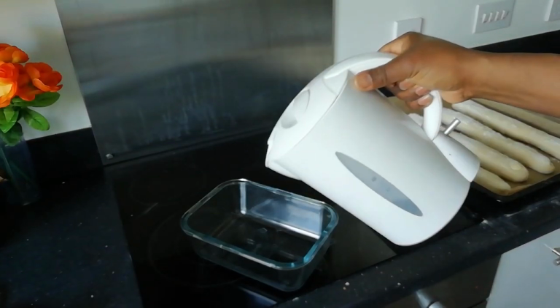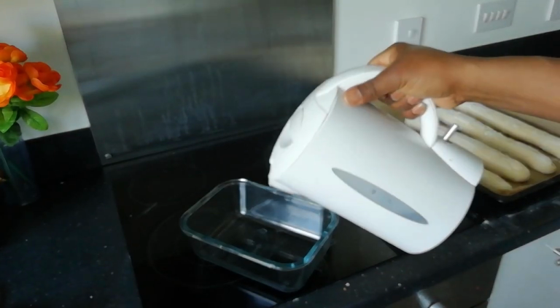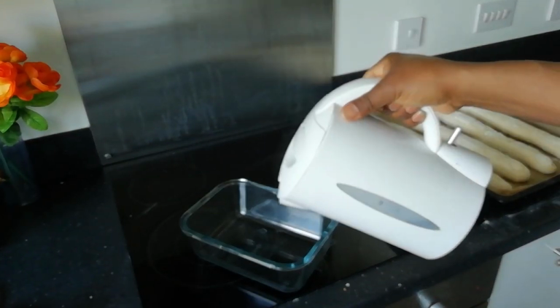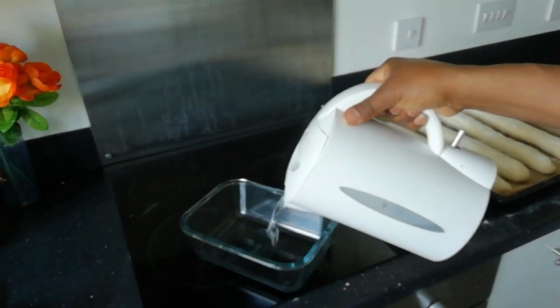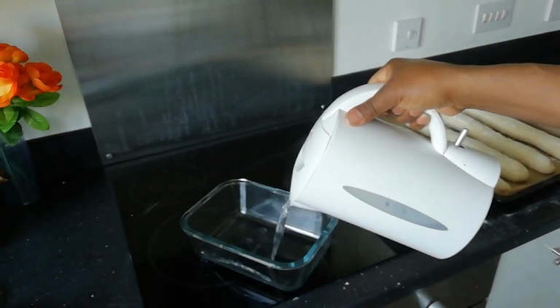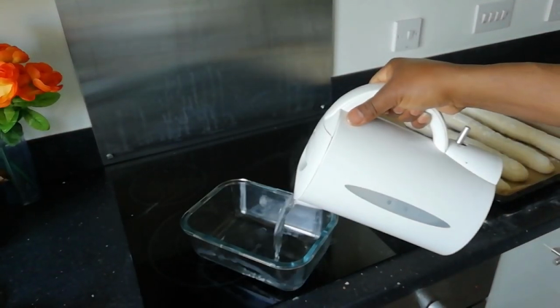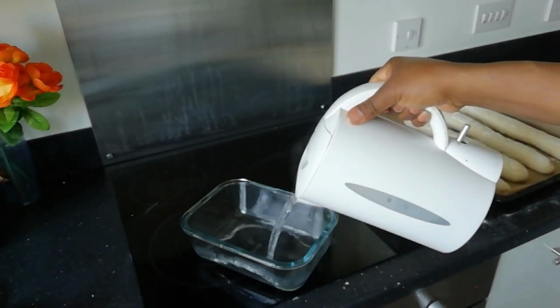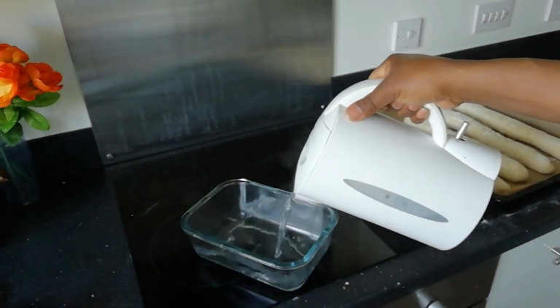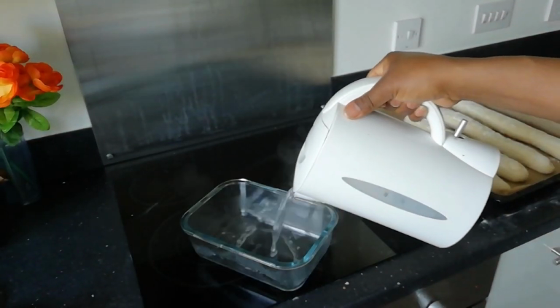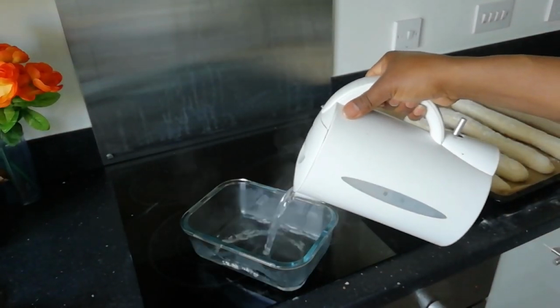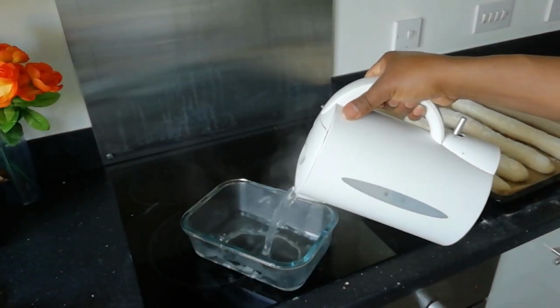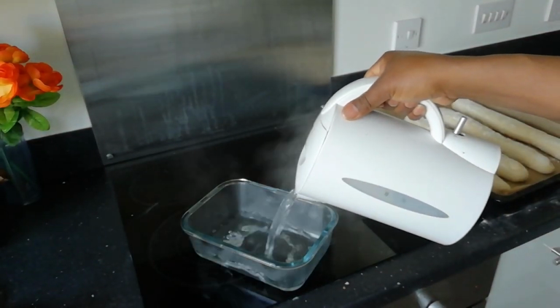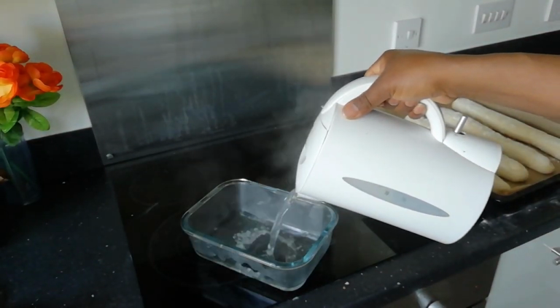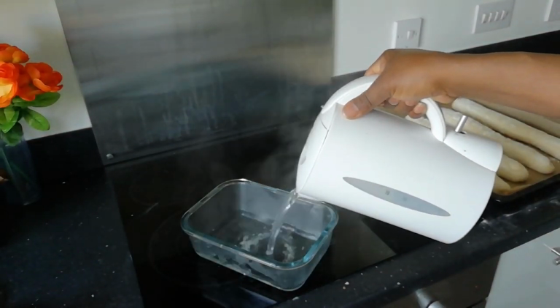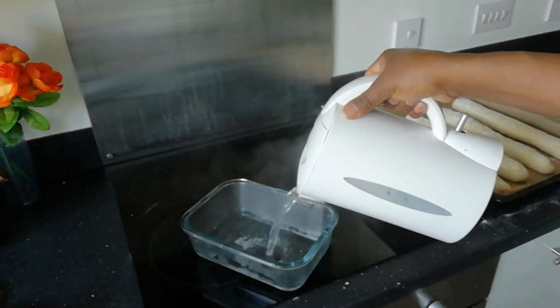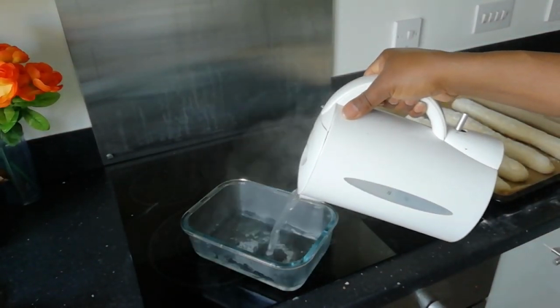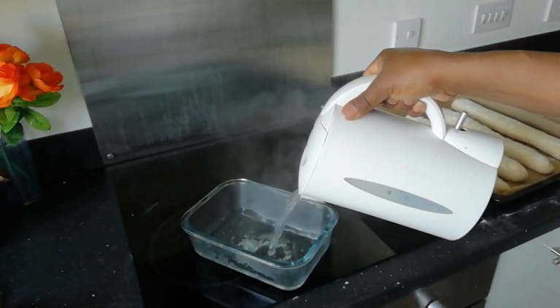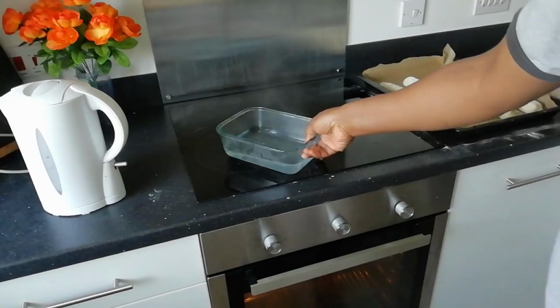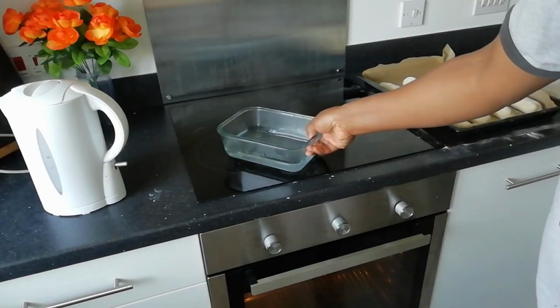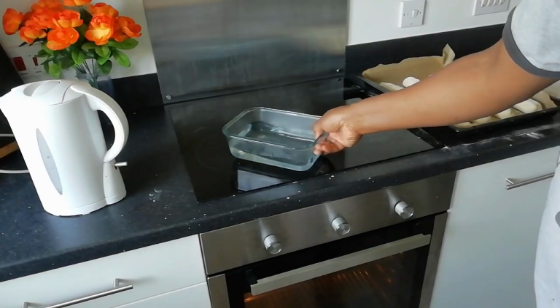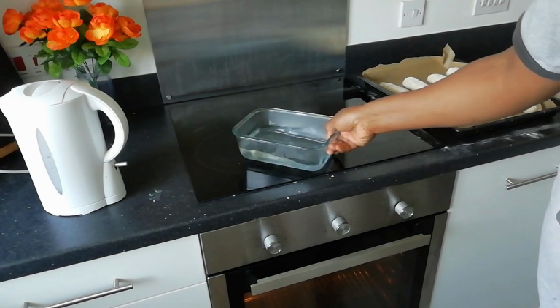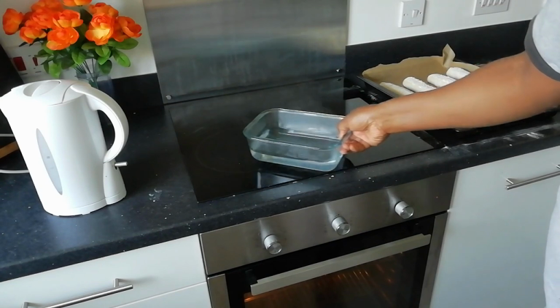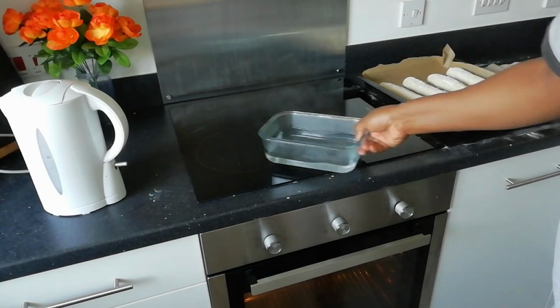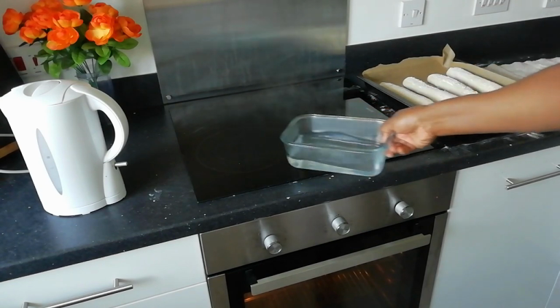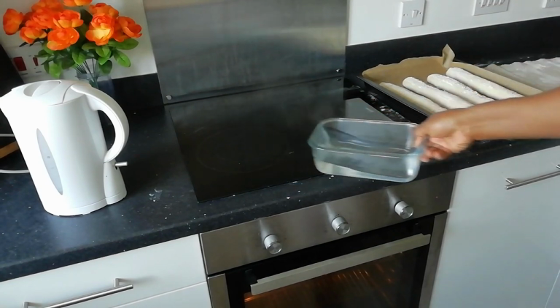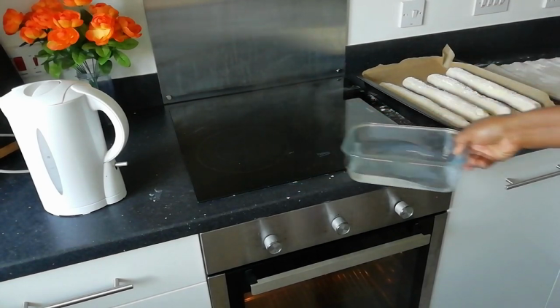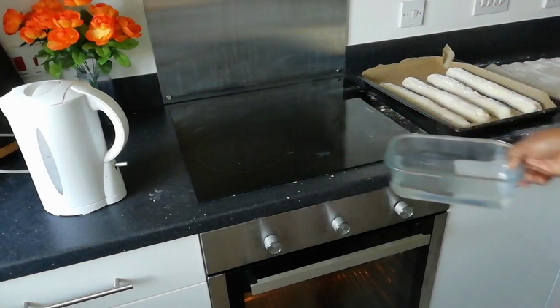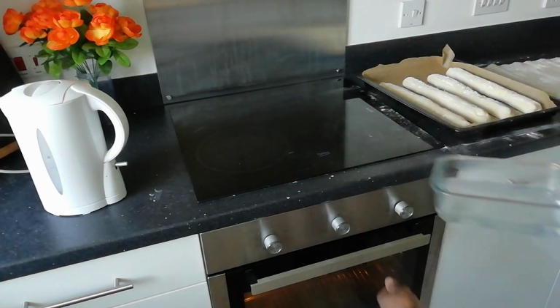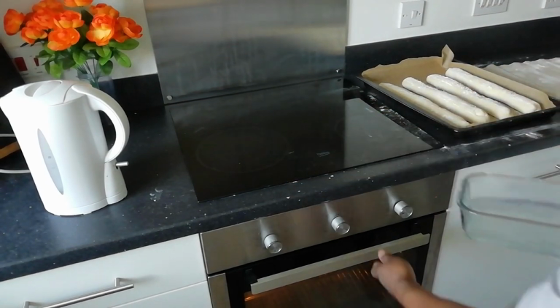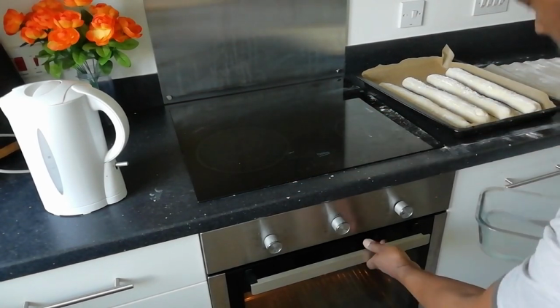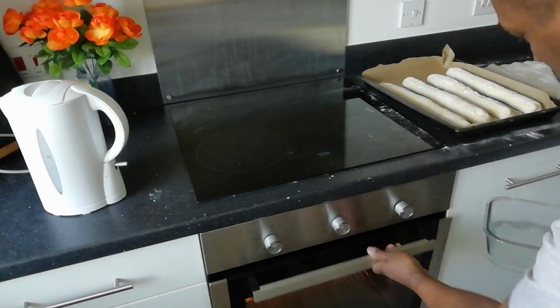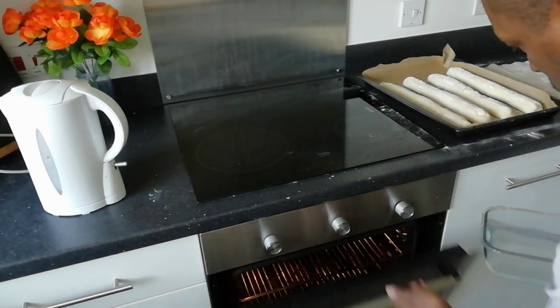Placing boiling water in your oven creates steam, which helps form a great crust when baking.